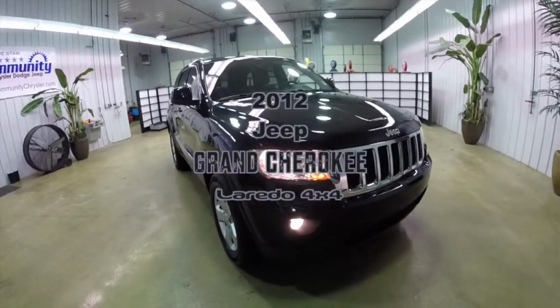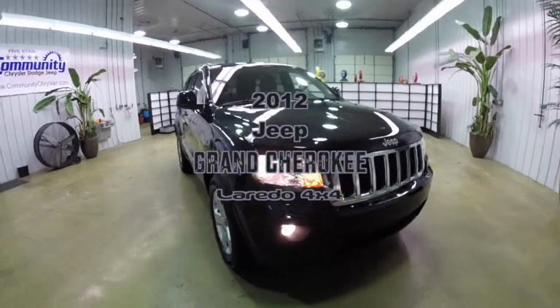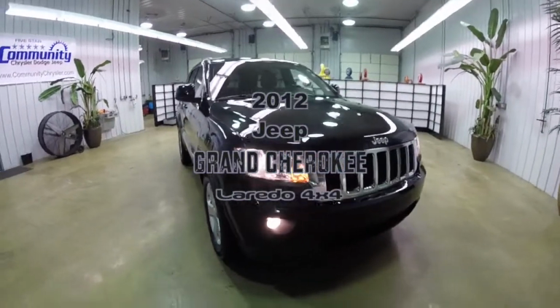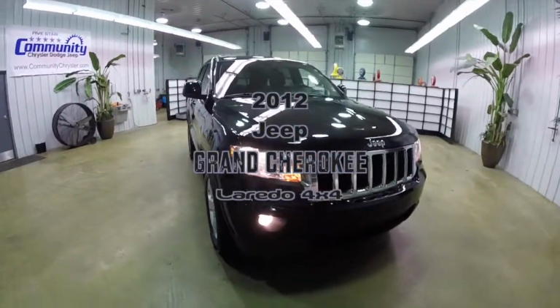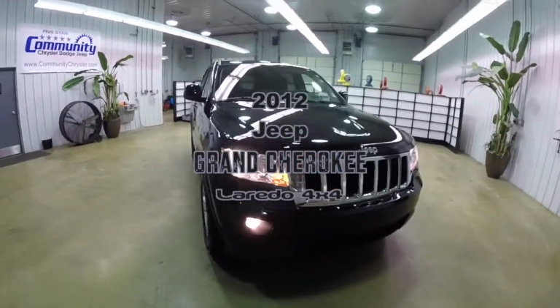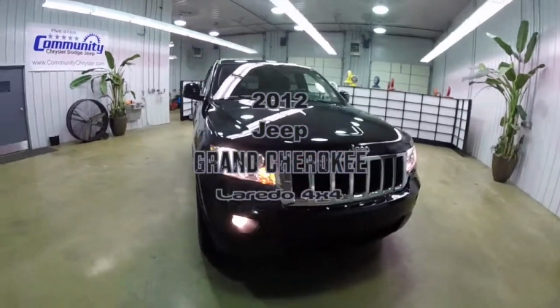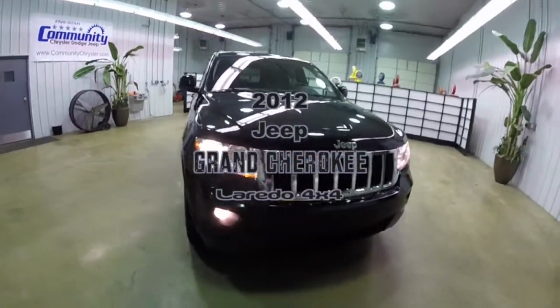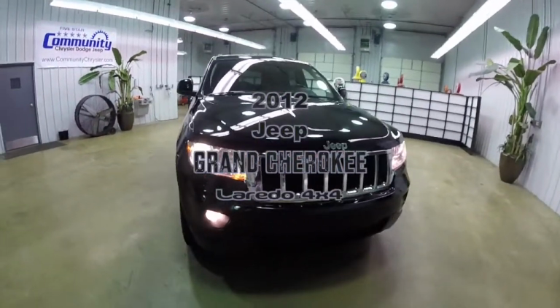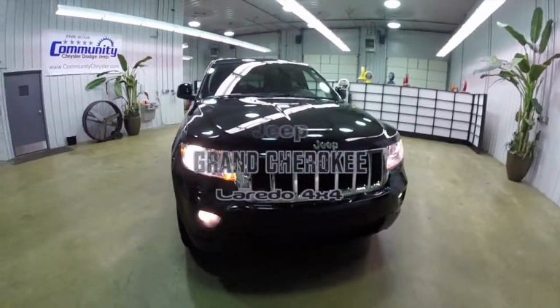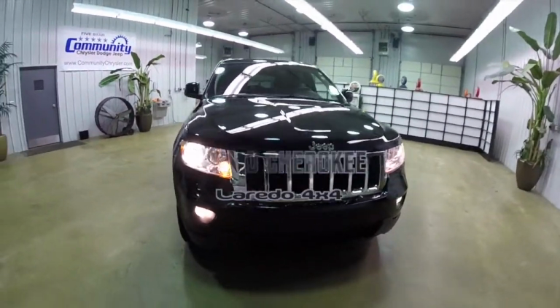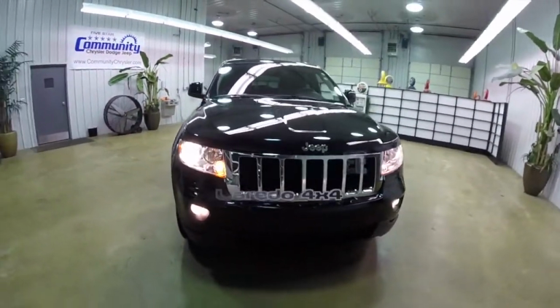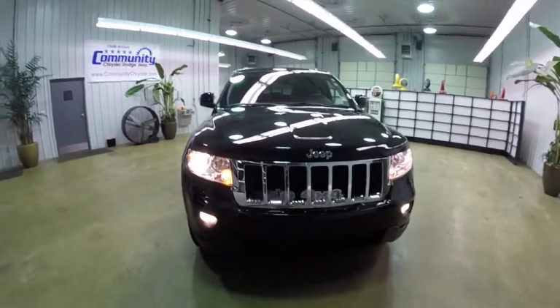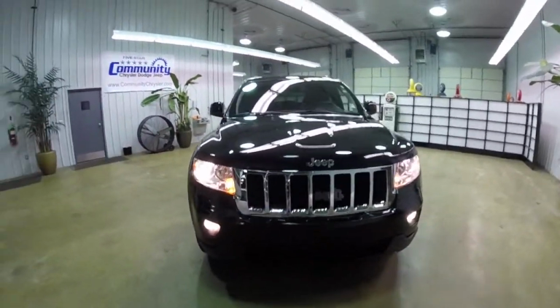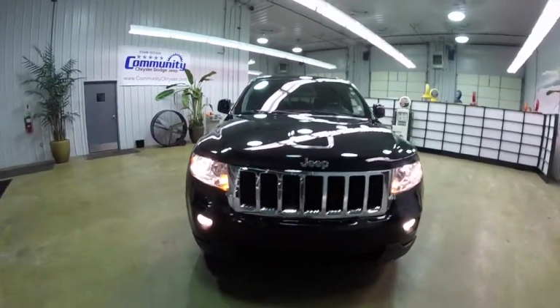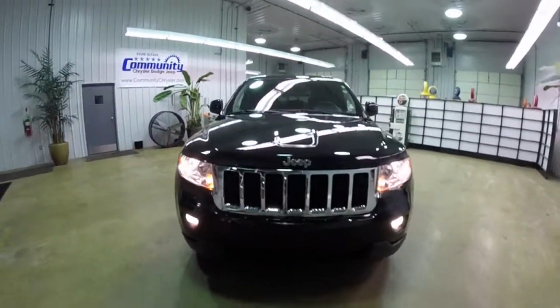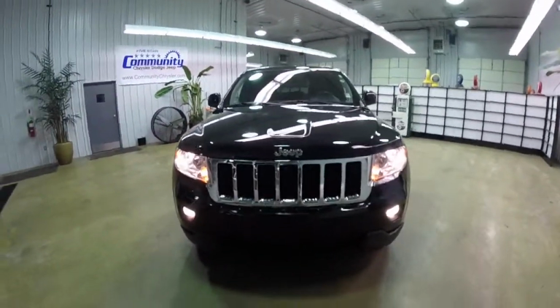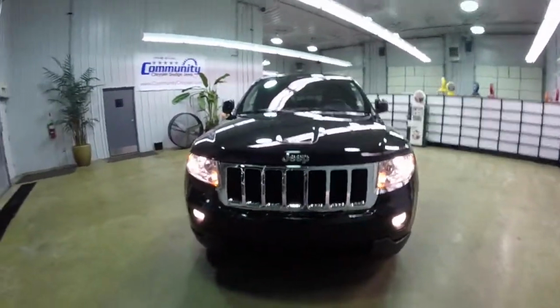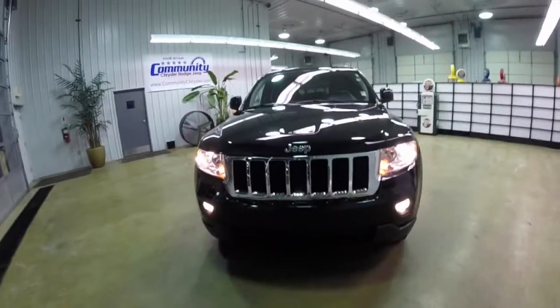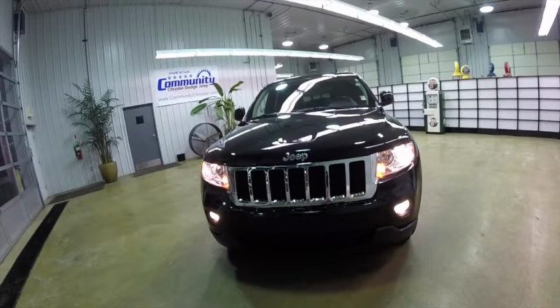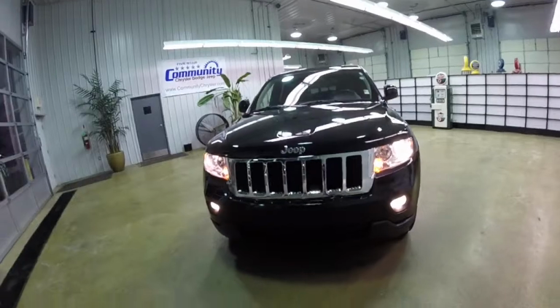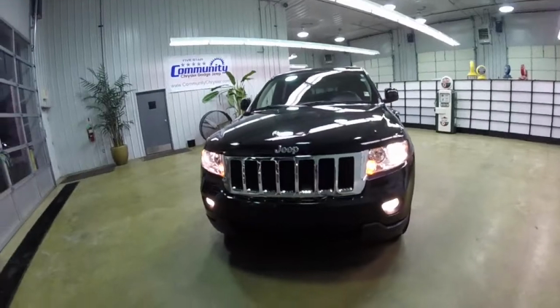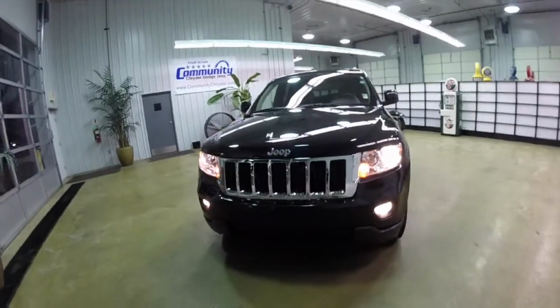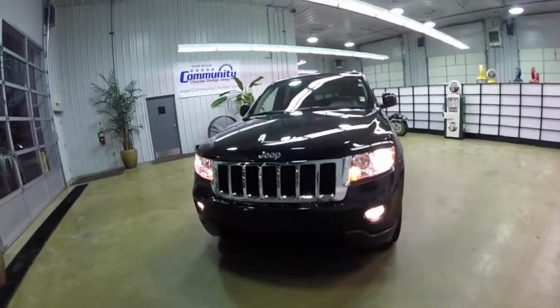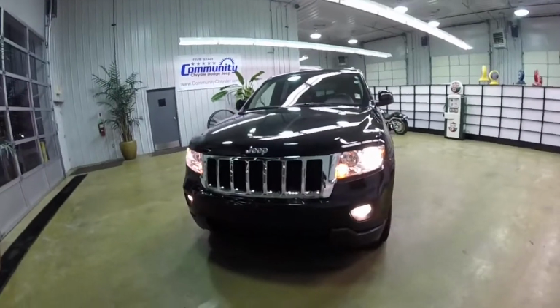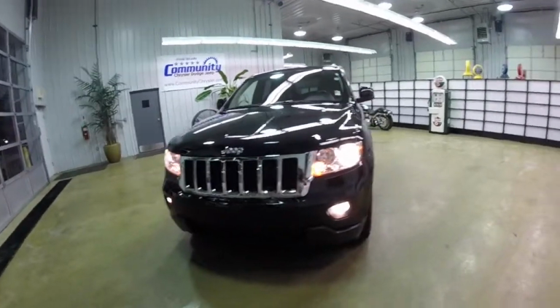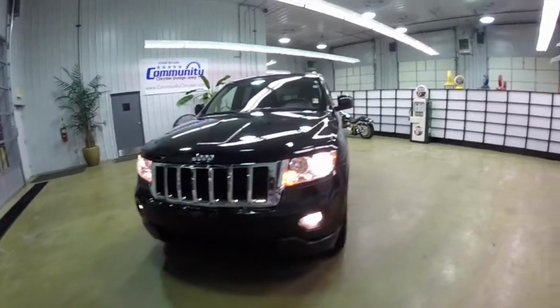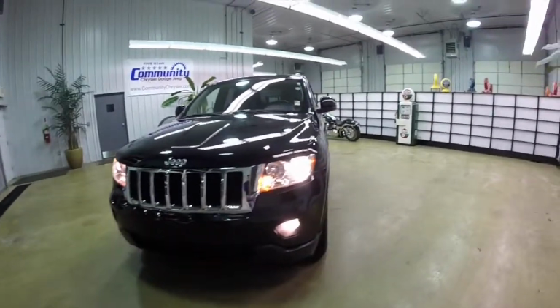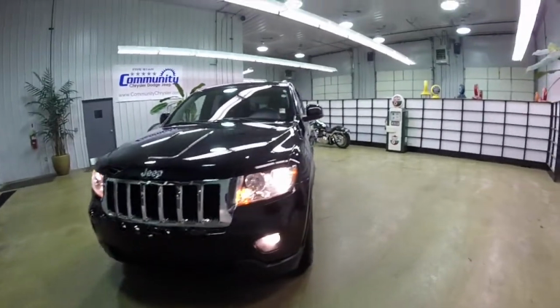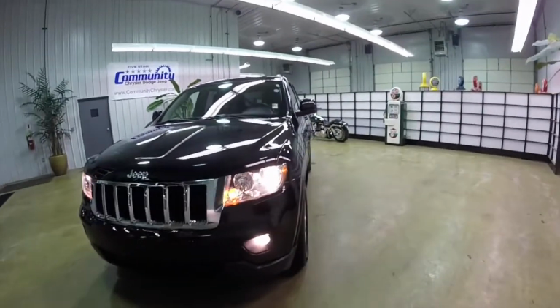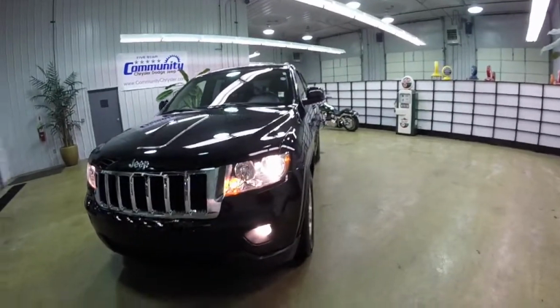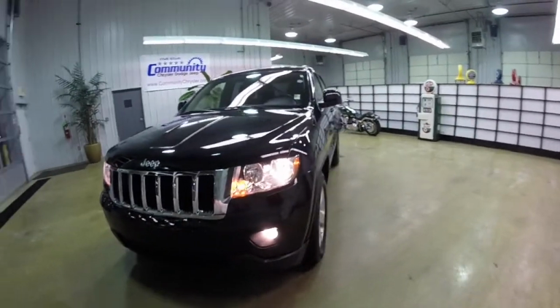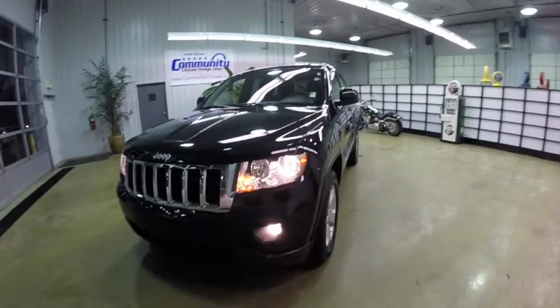Hello everyone. Today we're going to take a quick walk-around look at this 2012 Jeep Grand Cherokee Laredo.